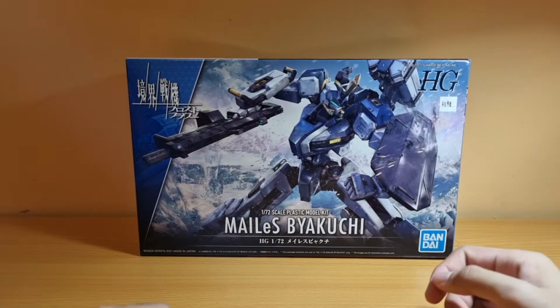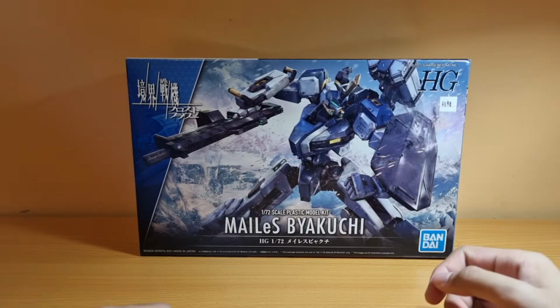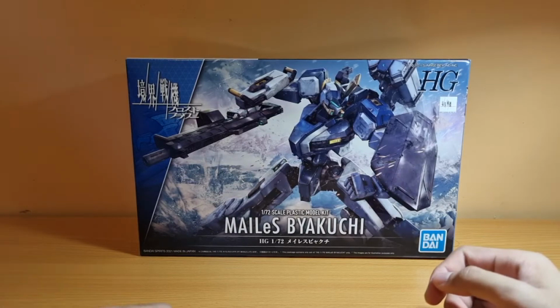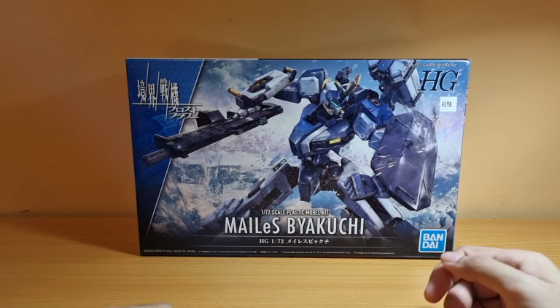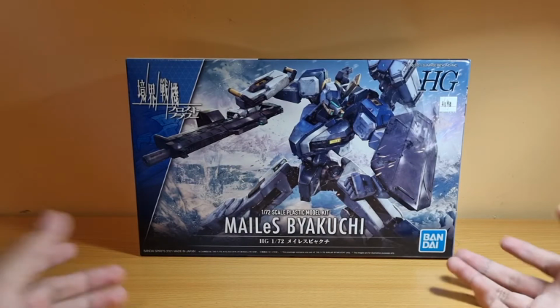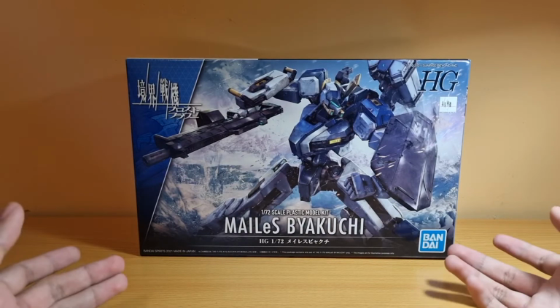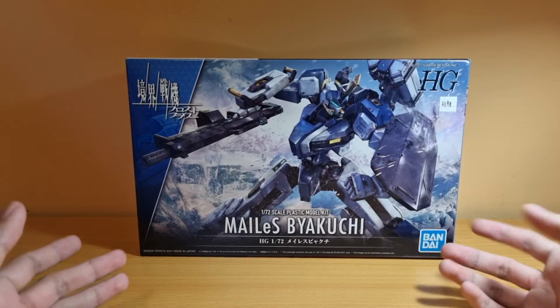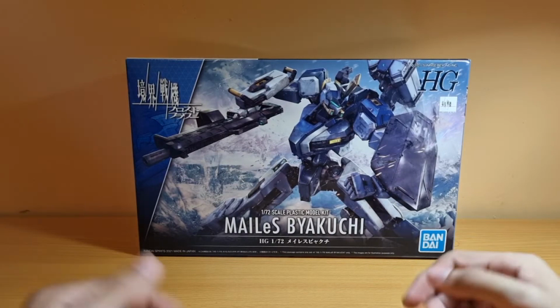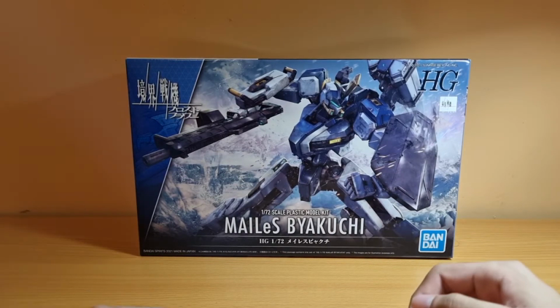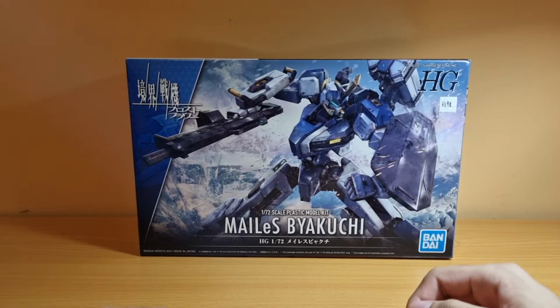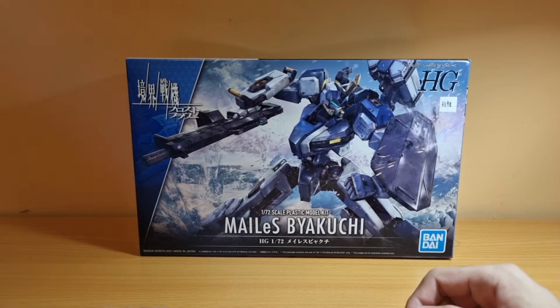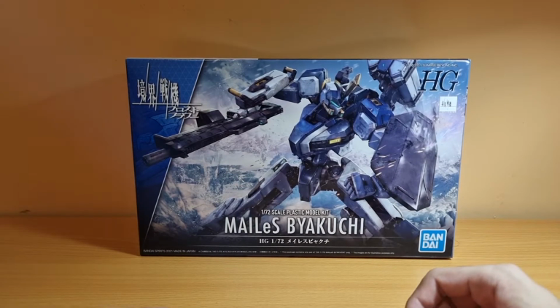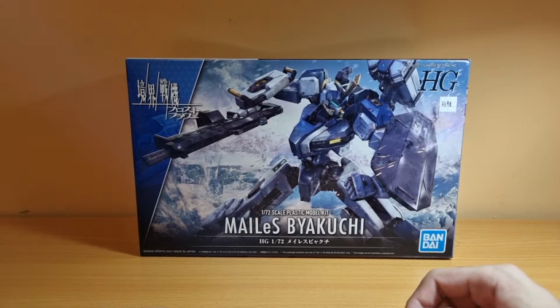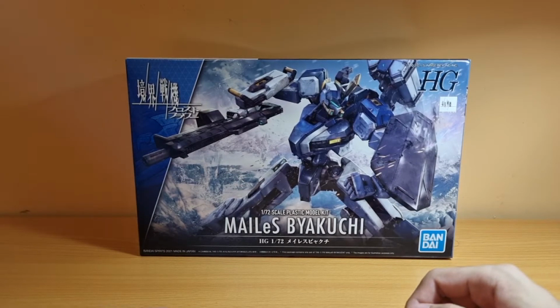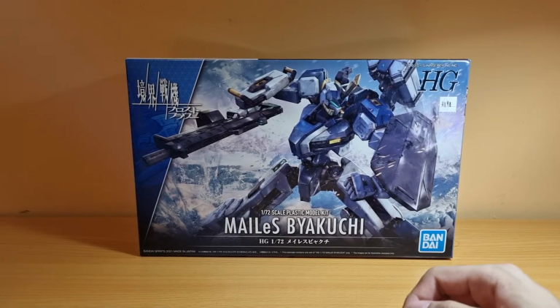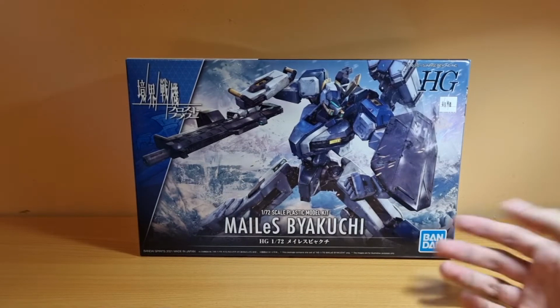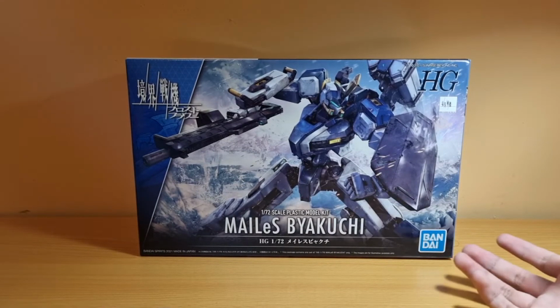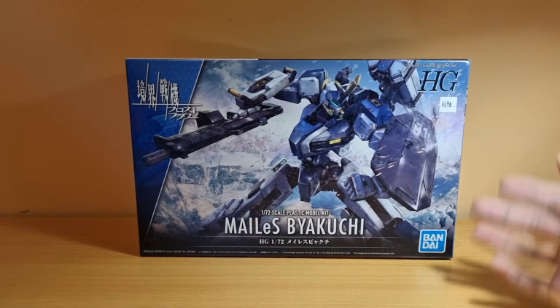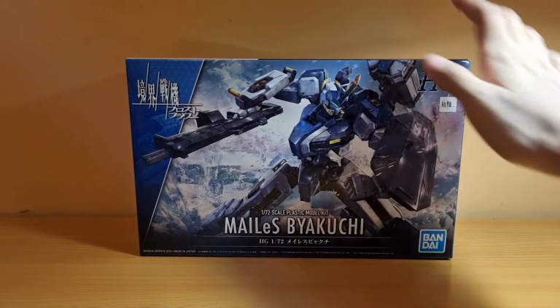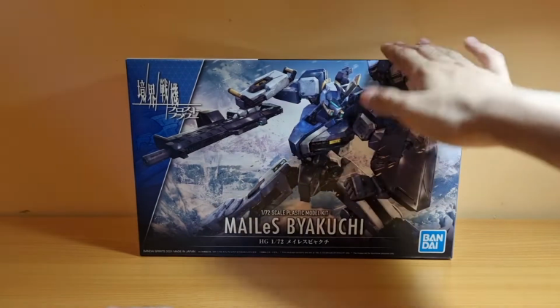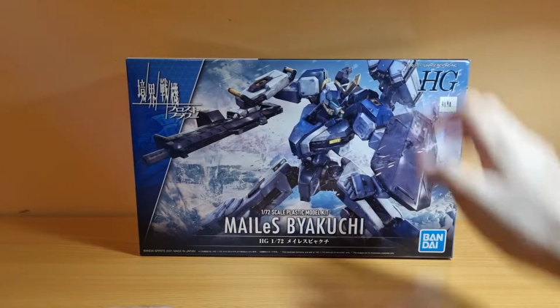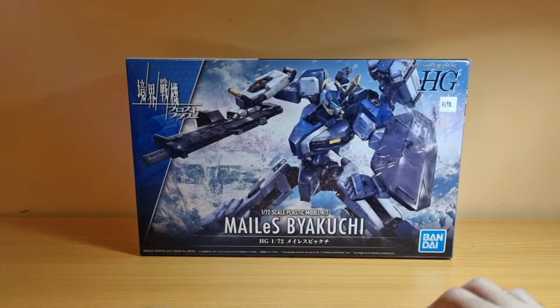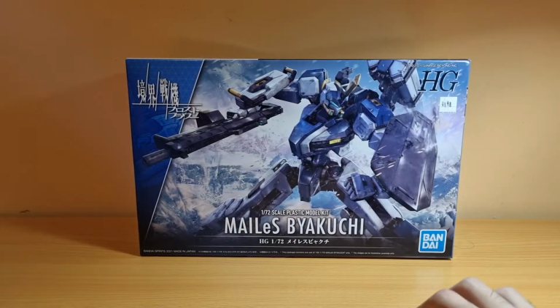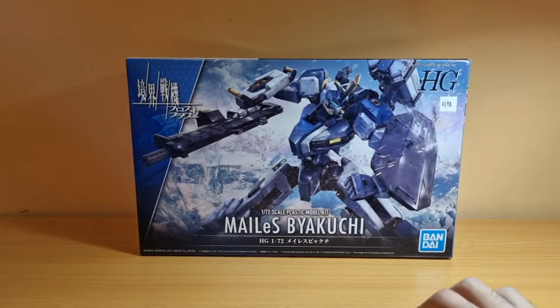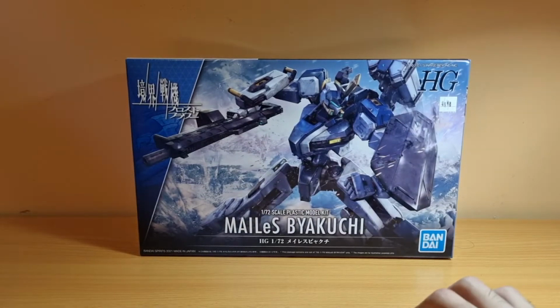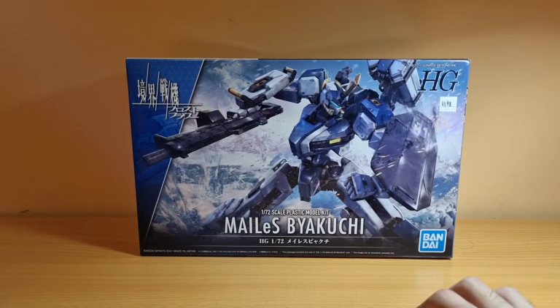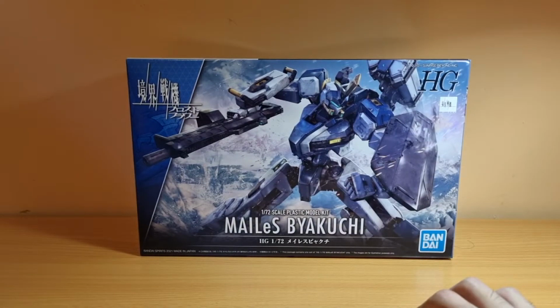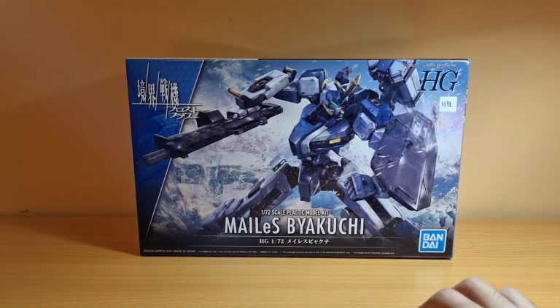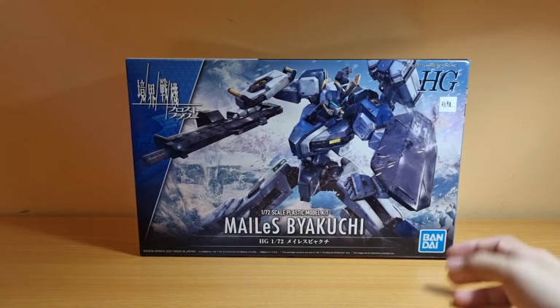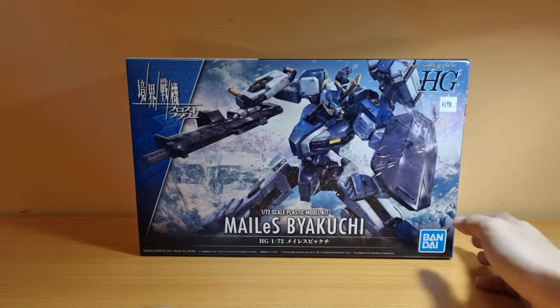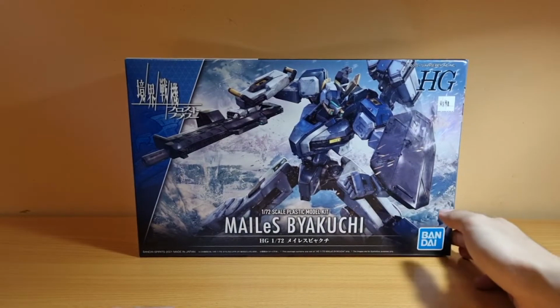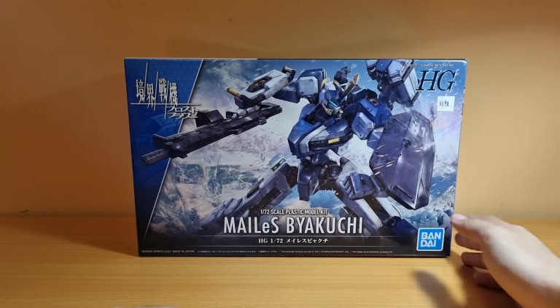Kenbu is already out in Japan, but I'll get it when the time comes. In any case, I'll get this and just try it out for myself.